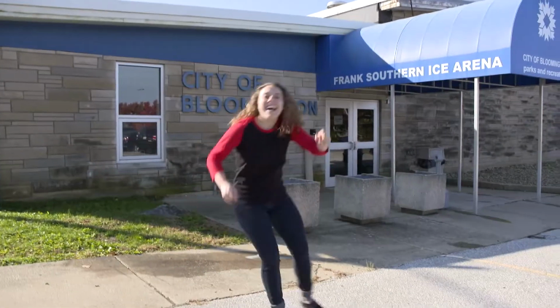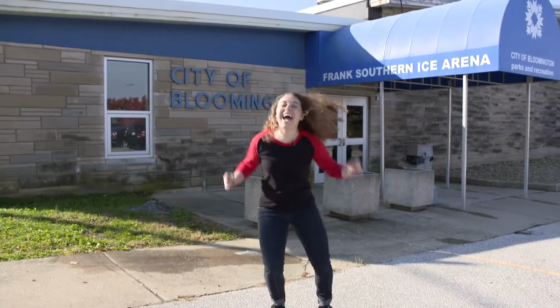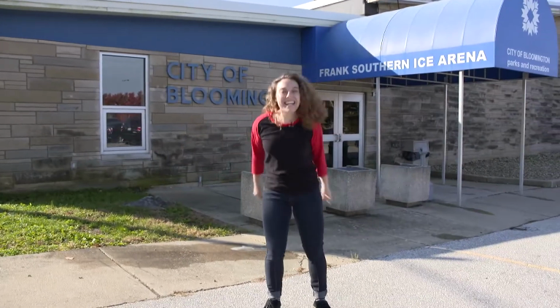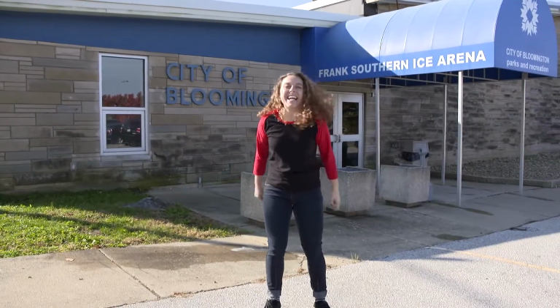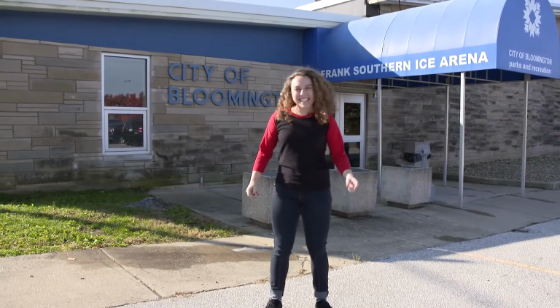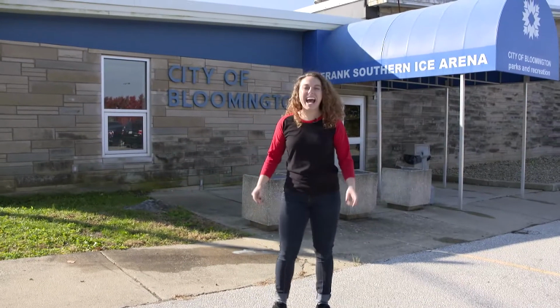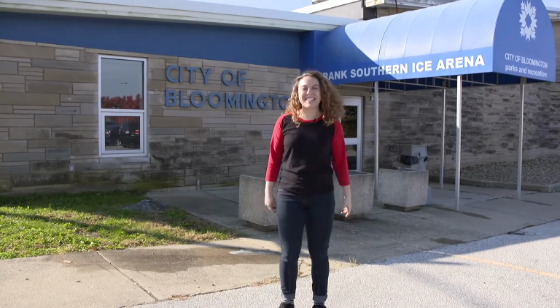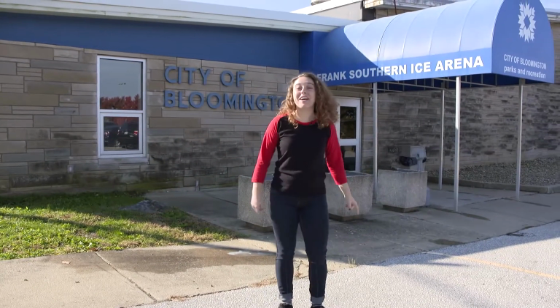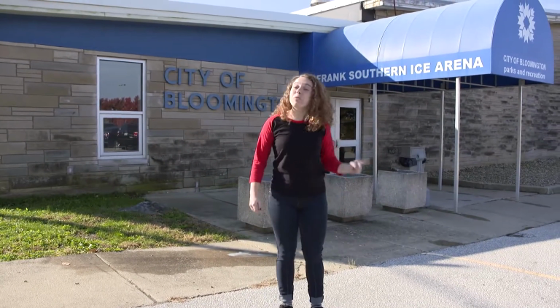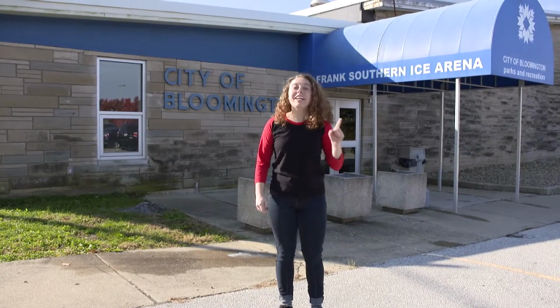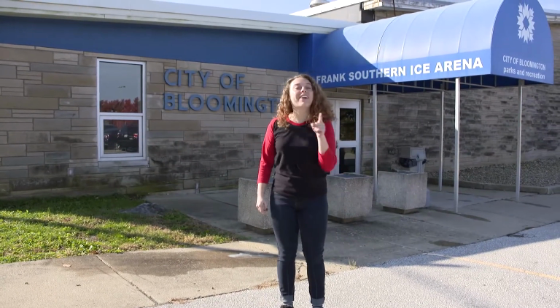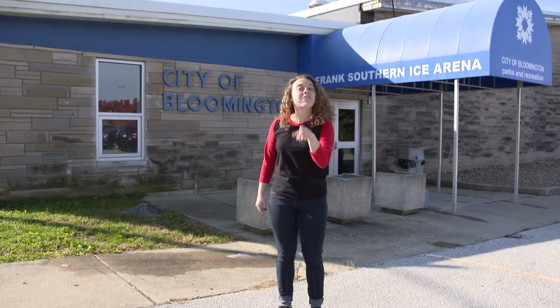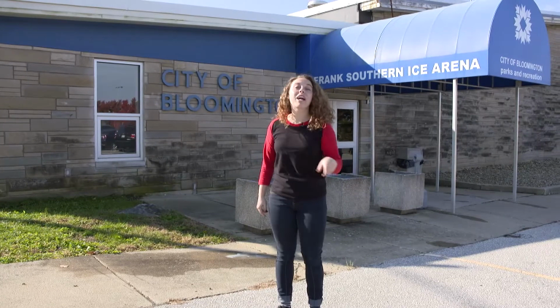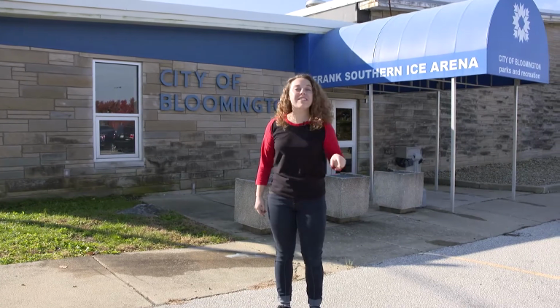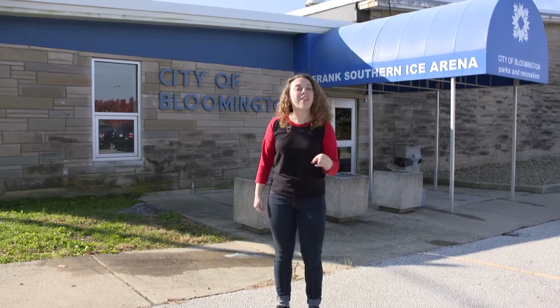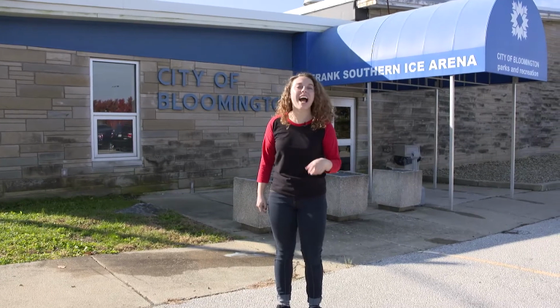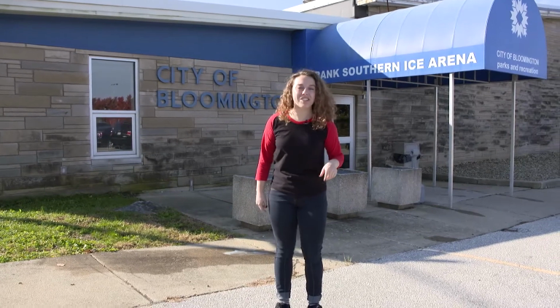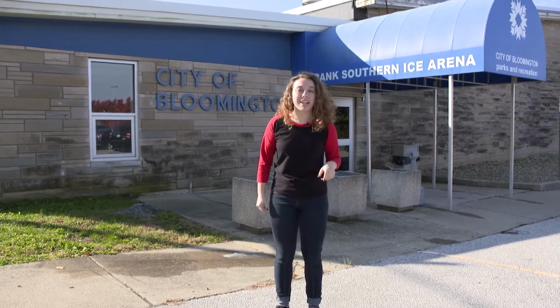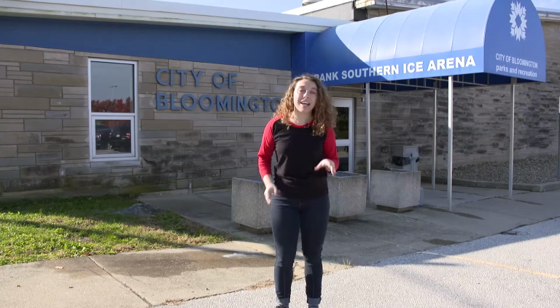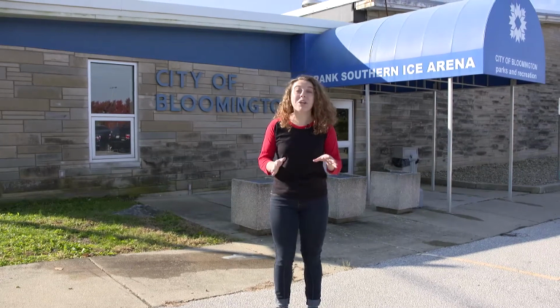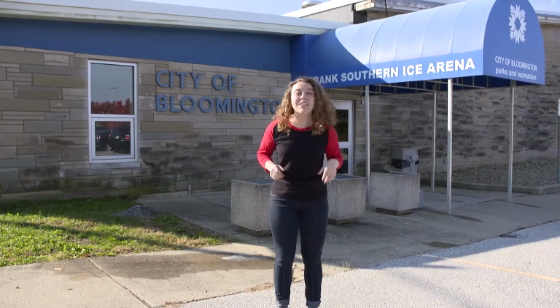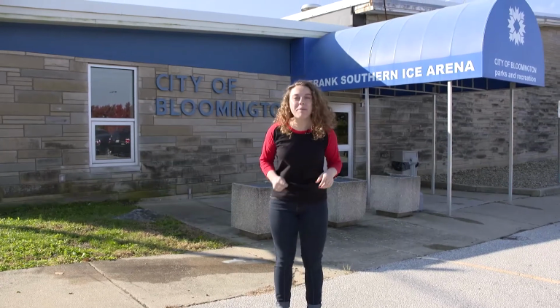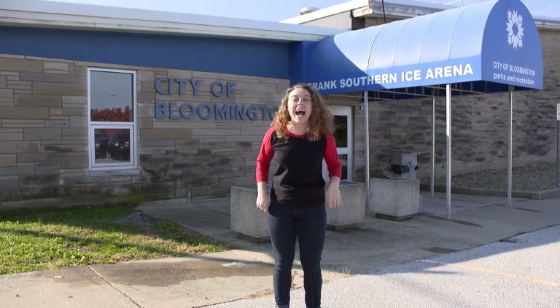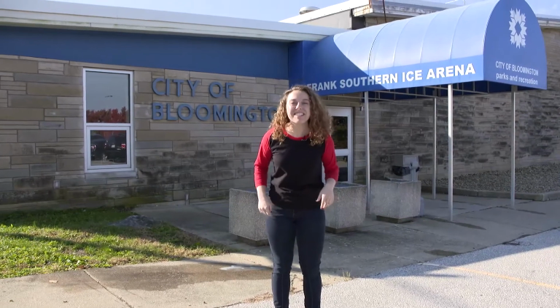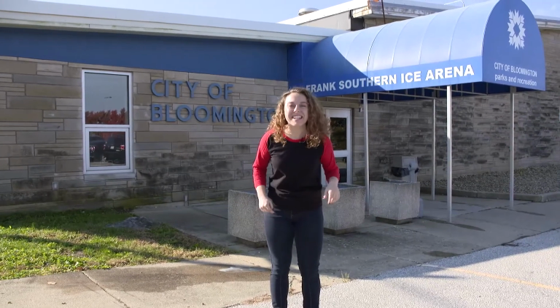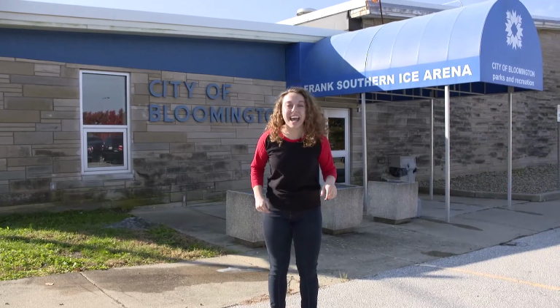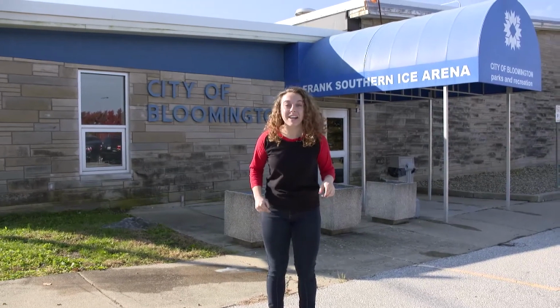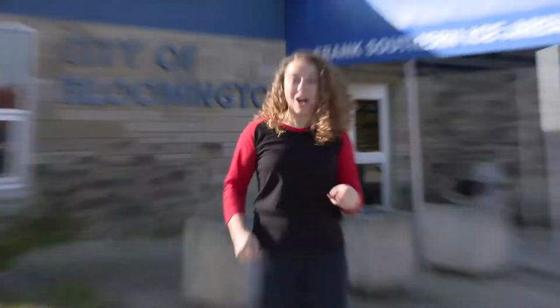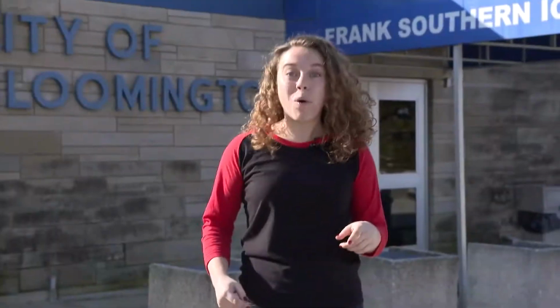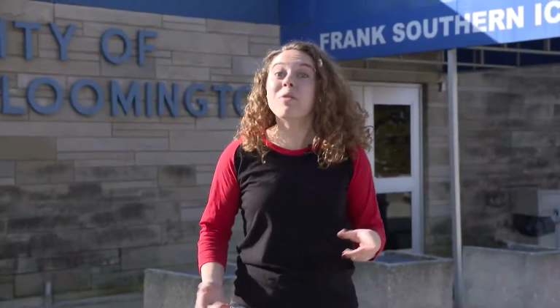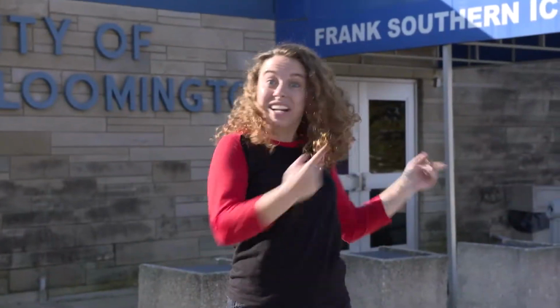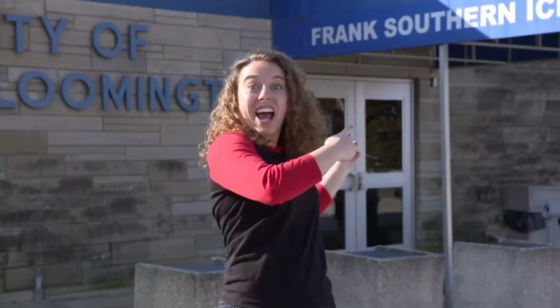Hey guys, it's Cassia and we're here at the Frank Southern Ice Arena and we're going to learn about ice skating today. Why don't we head inside?